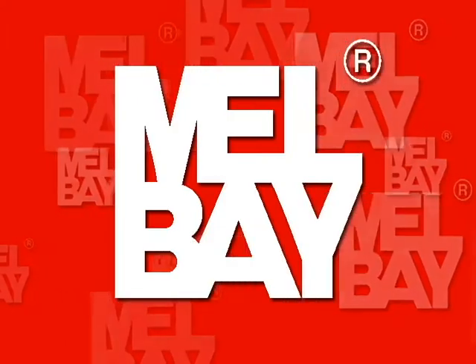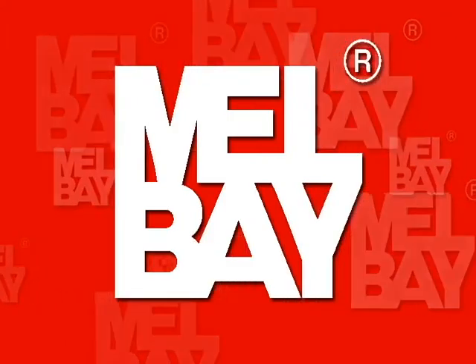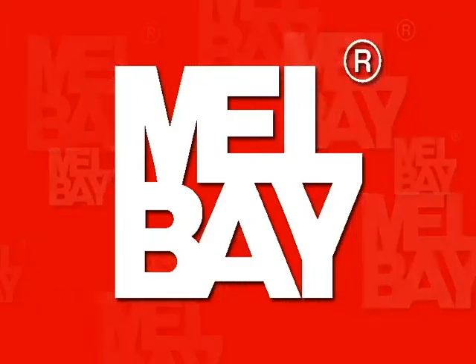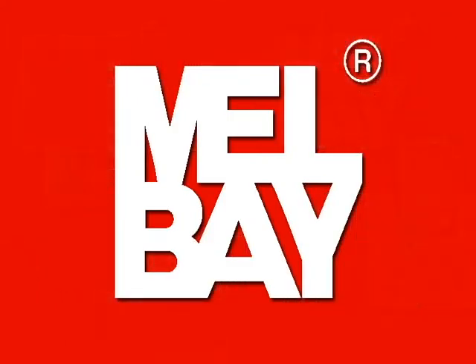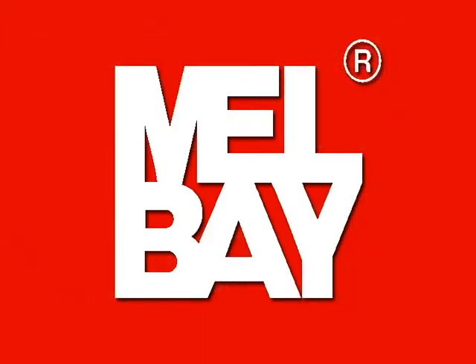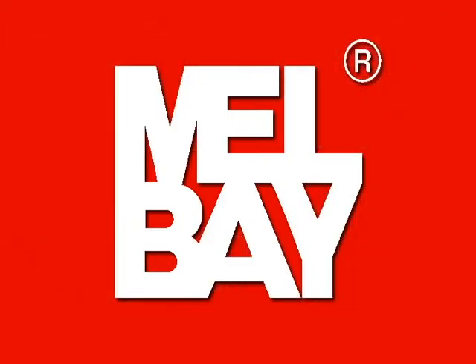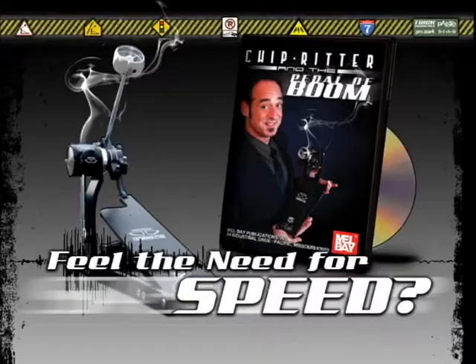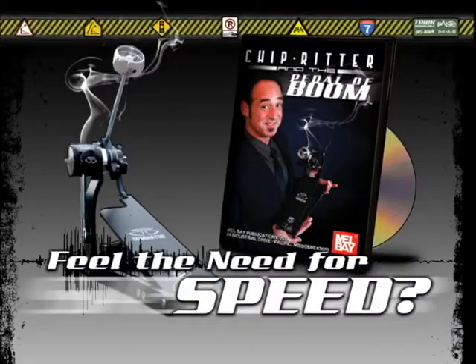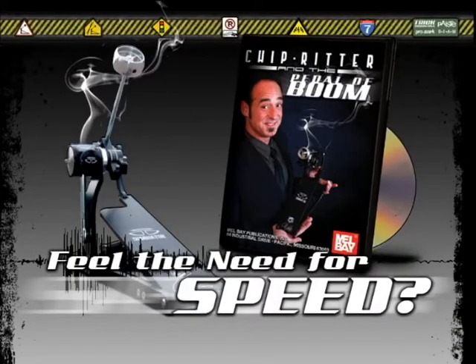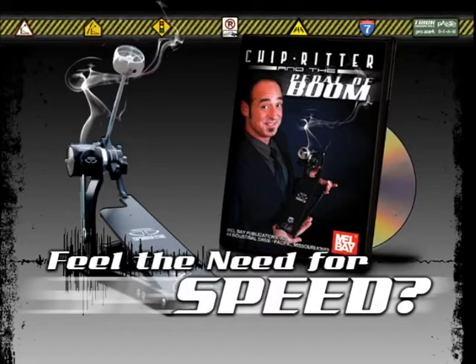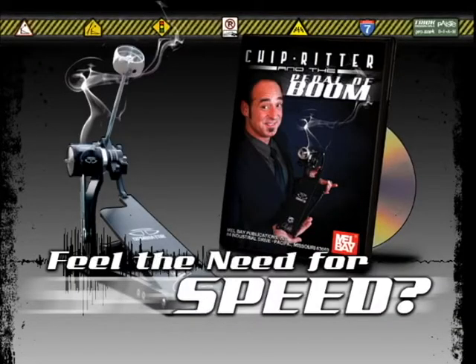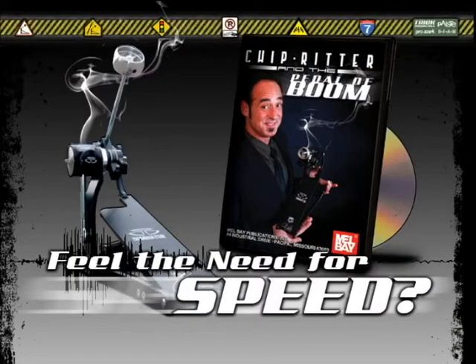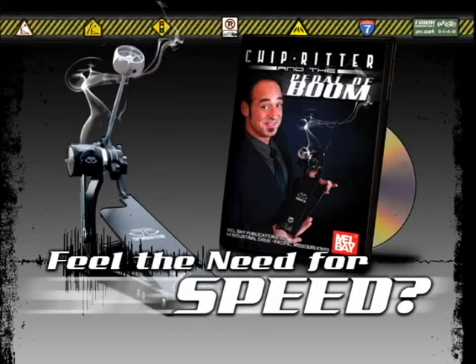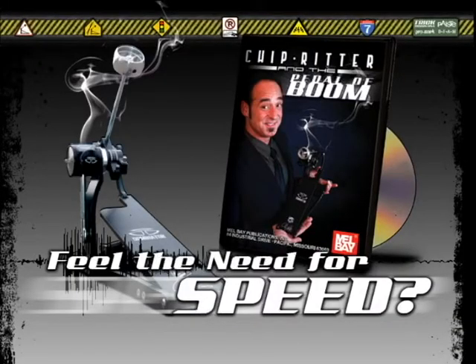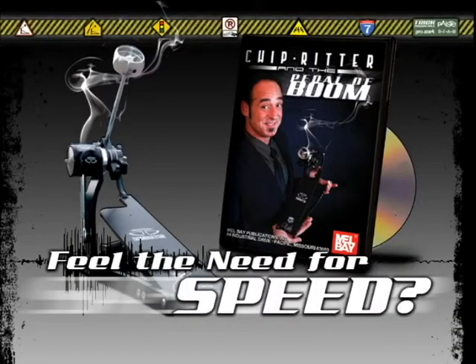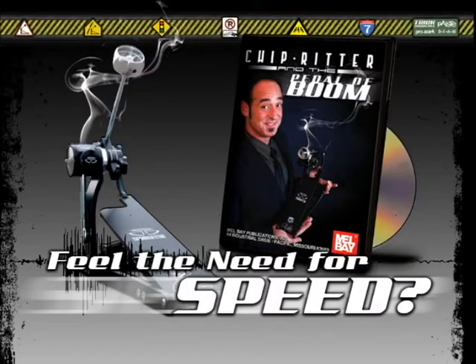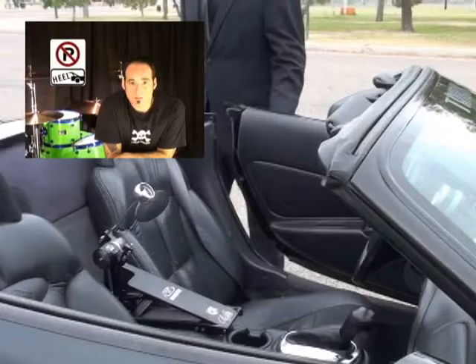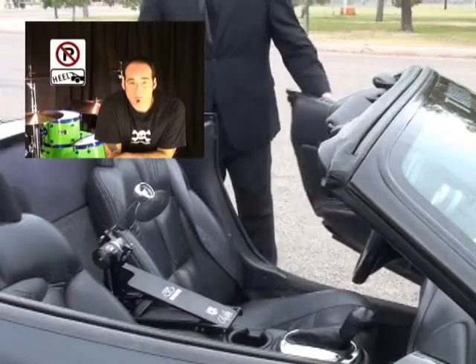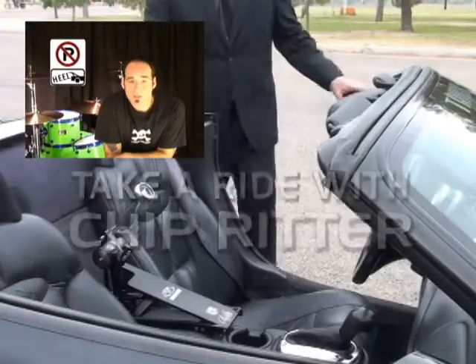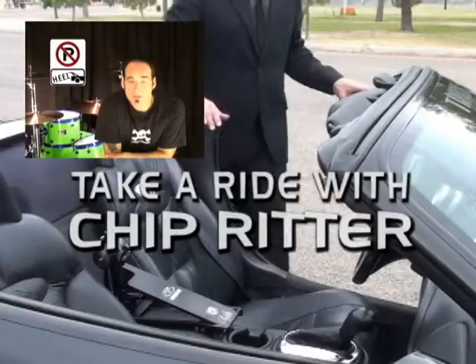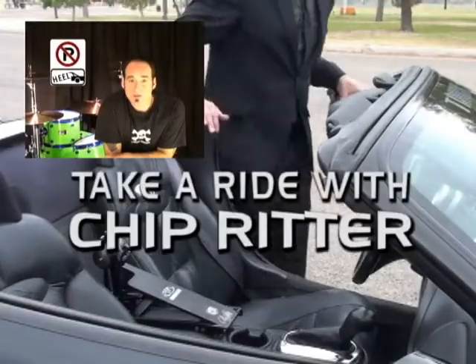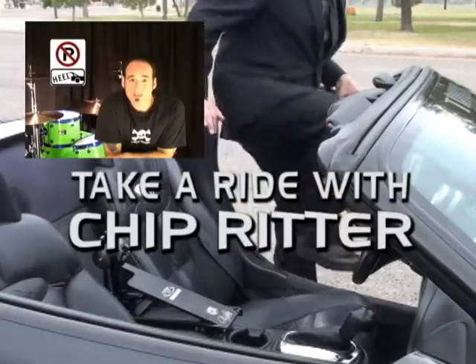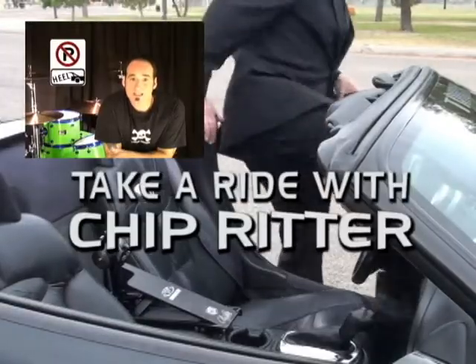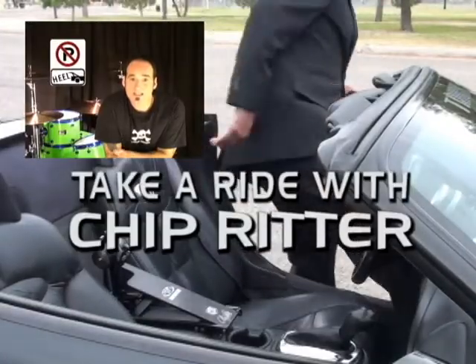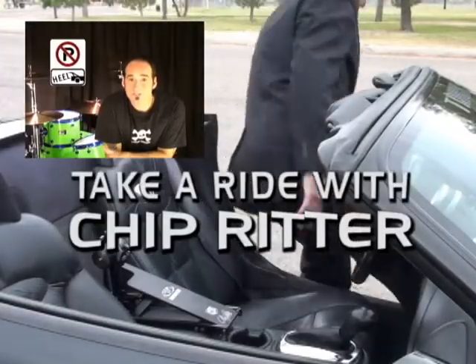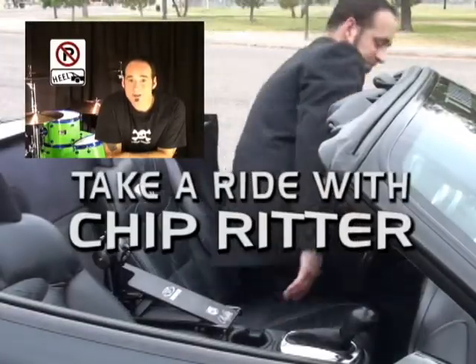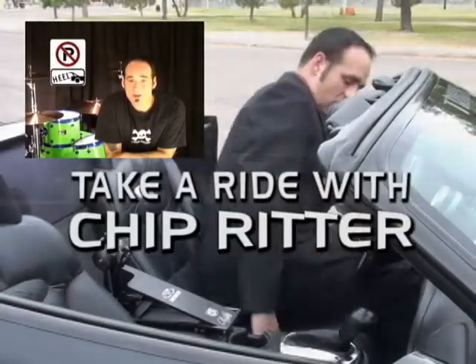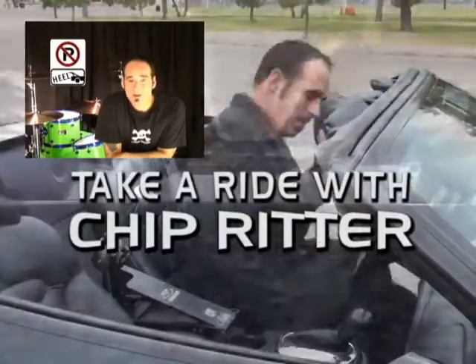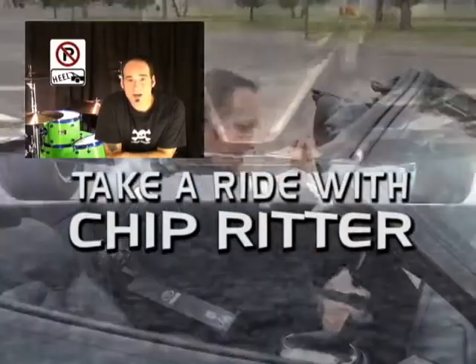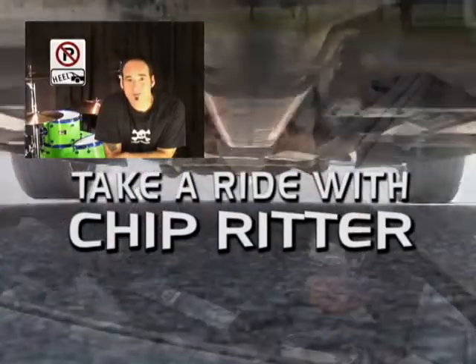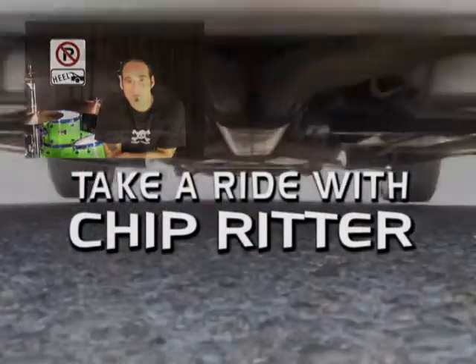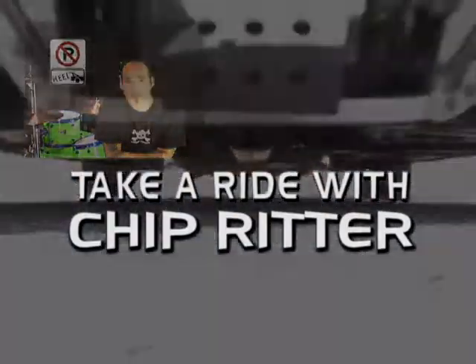Alright Chip, I got enough stuff, I'm going to start doing some stuff. What can be used to make cleaner, faster doubles at higher rates of speed.